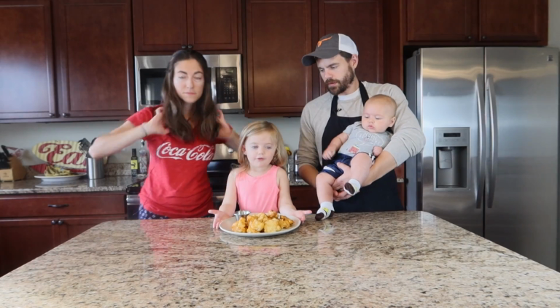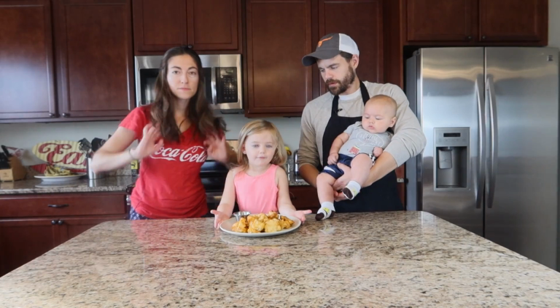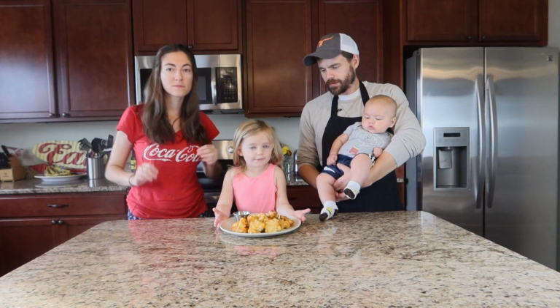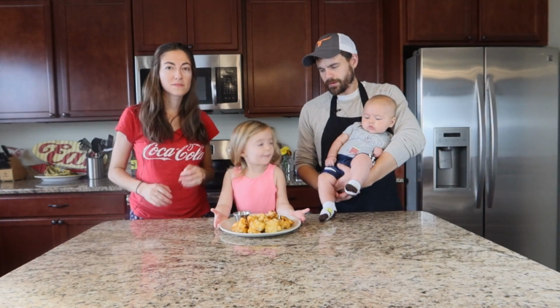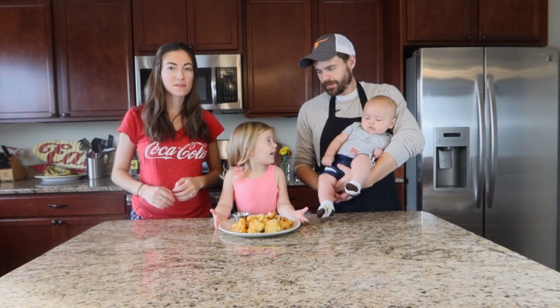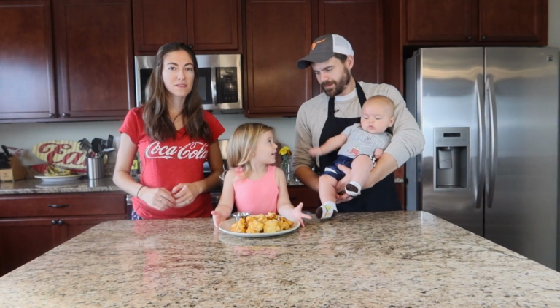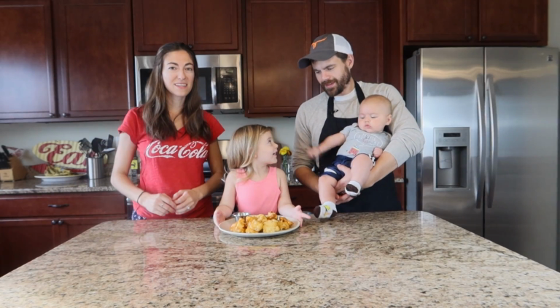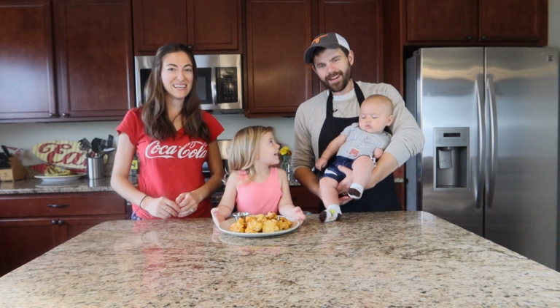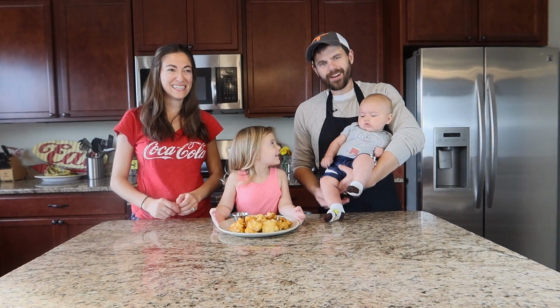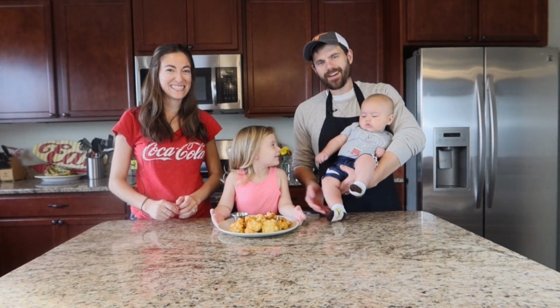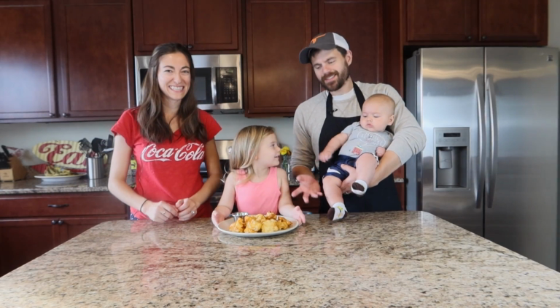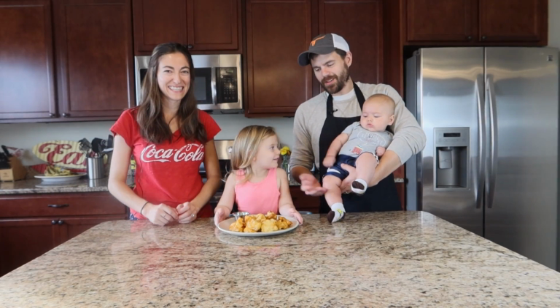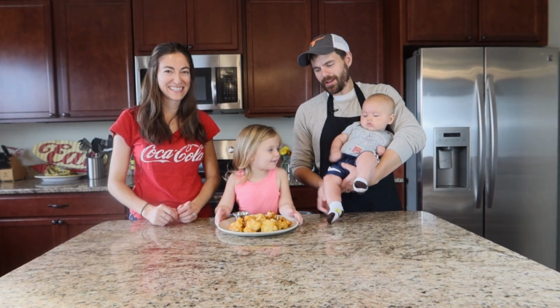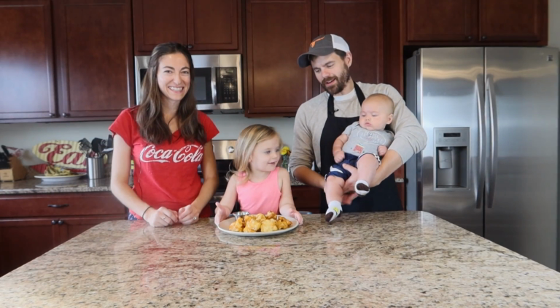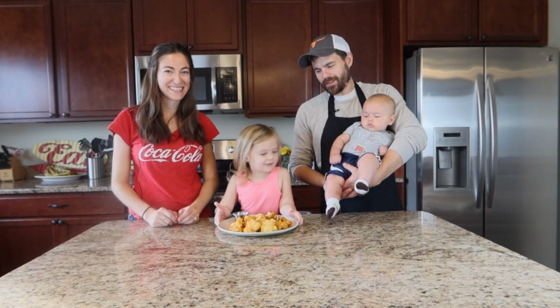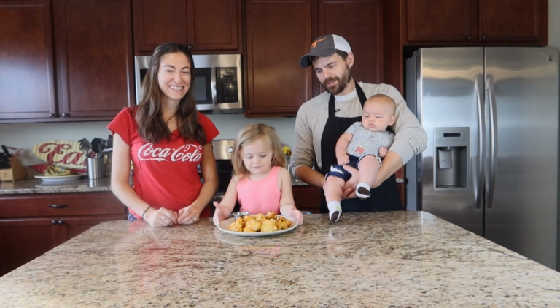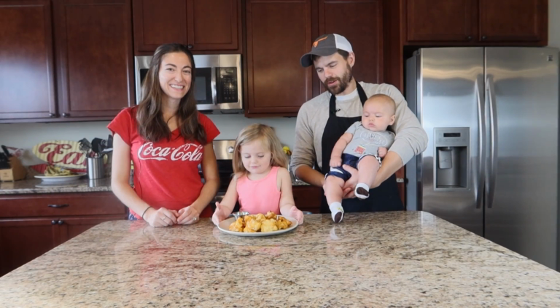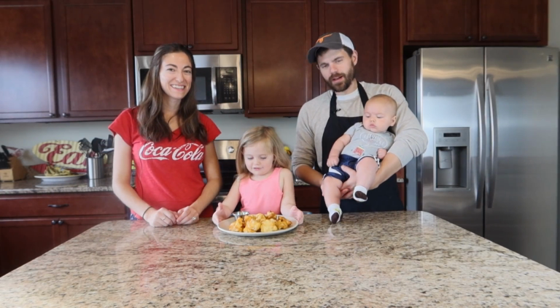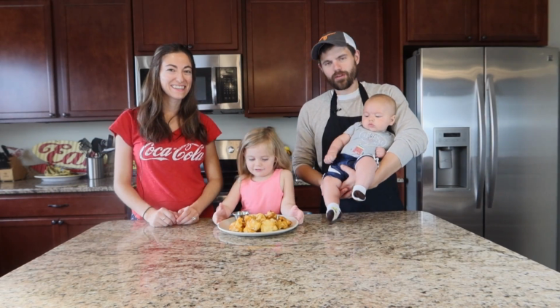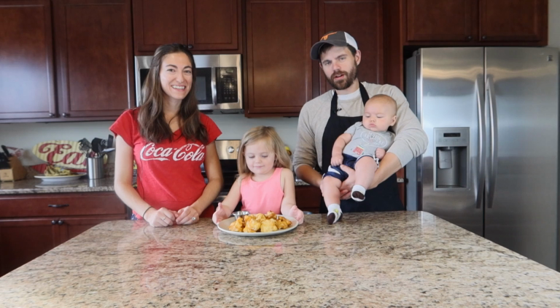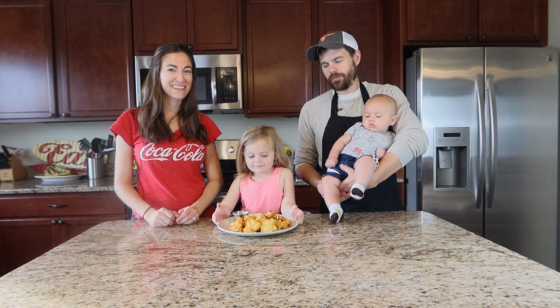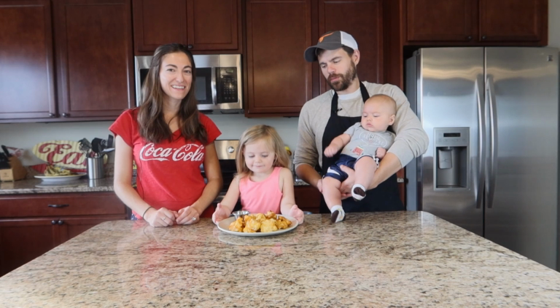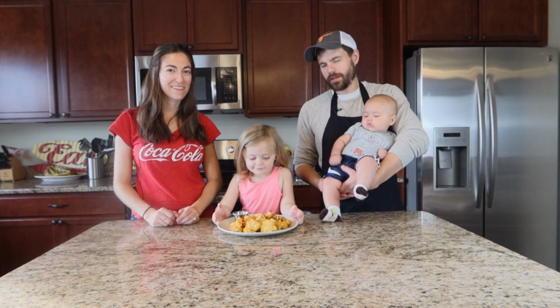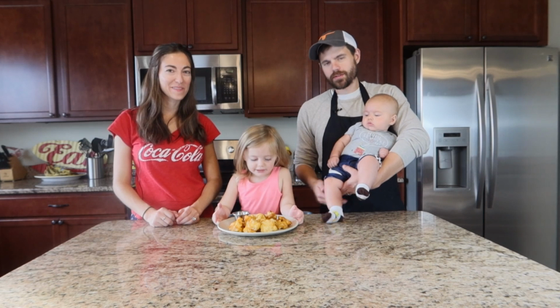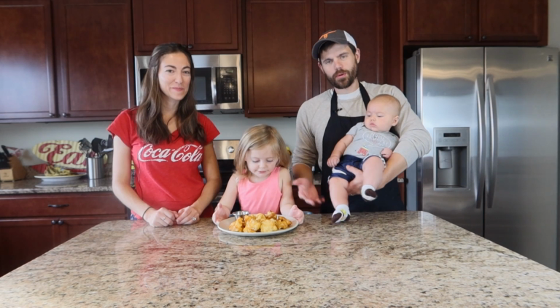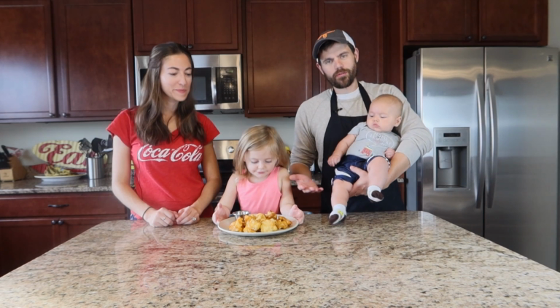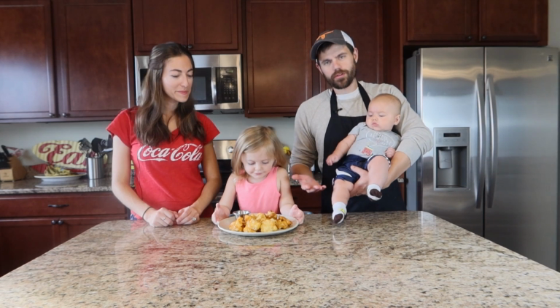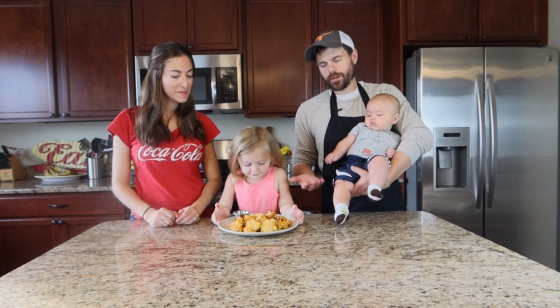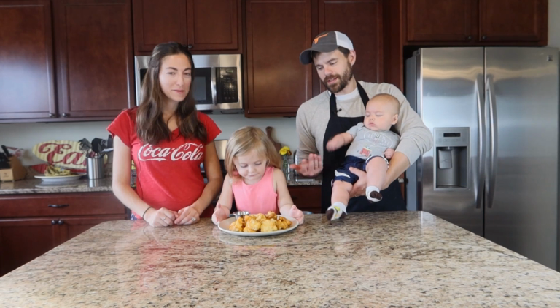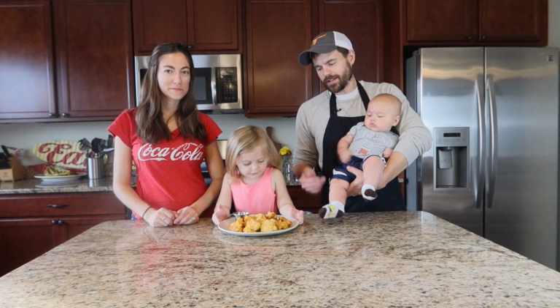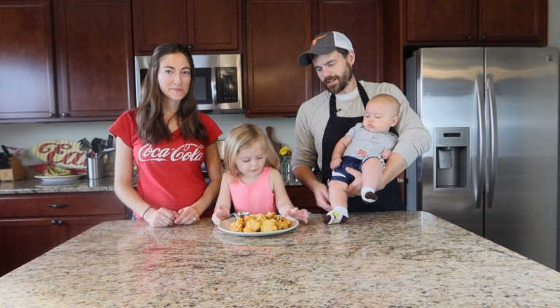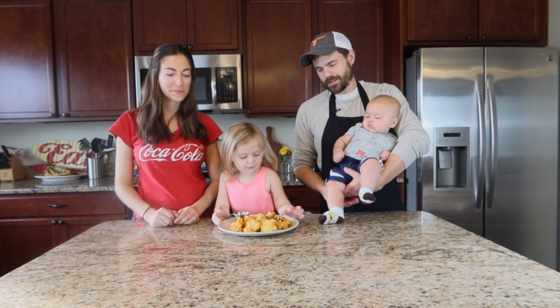Welcome back! So there we have it — there we have our cauliflower bites. Without further ado, let's get taste testing!